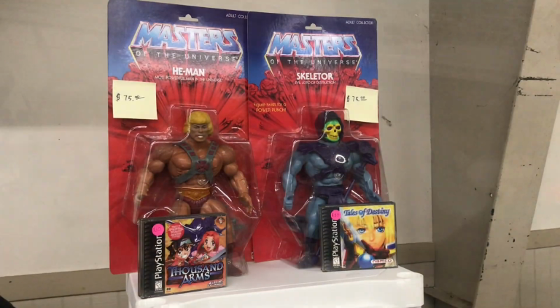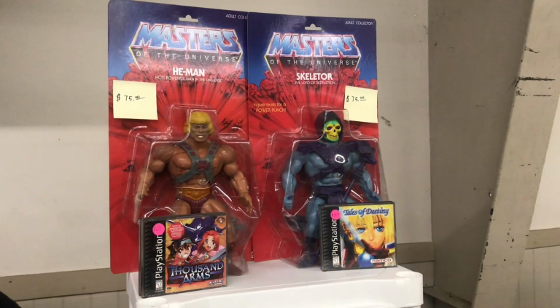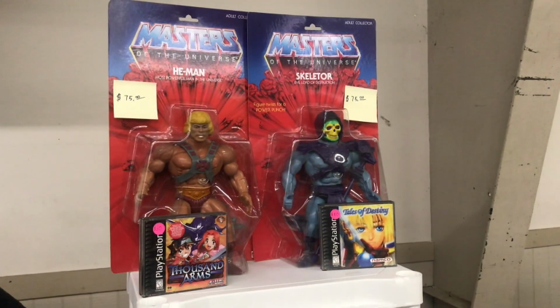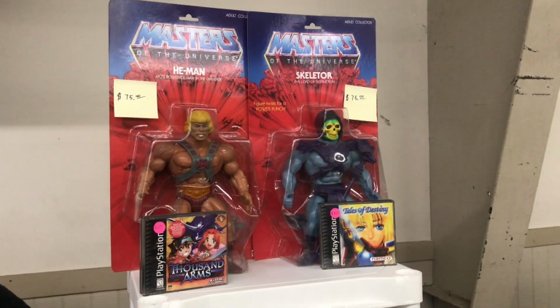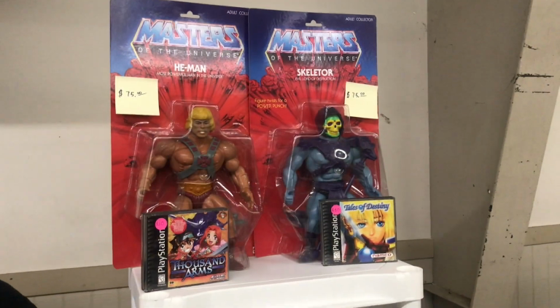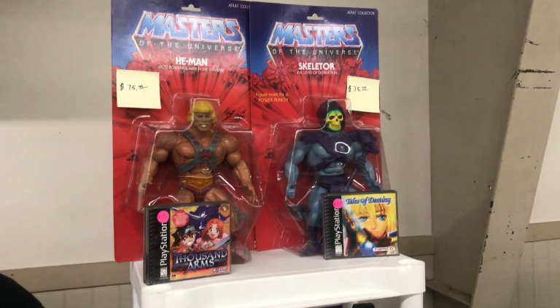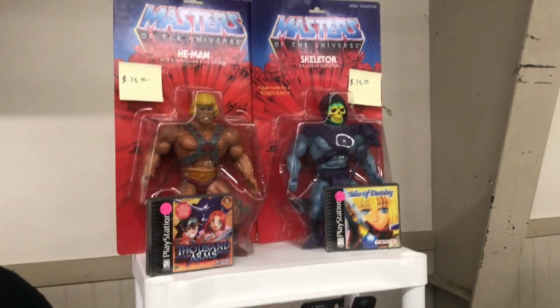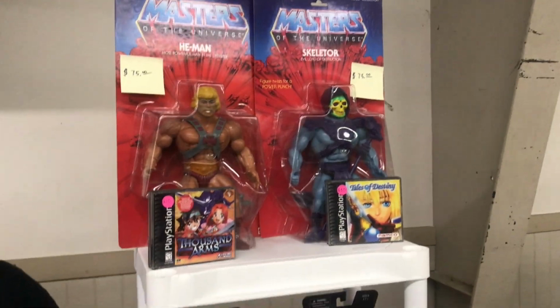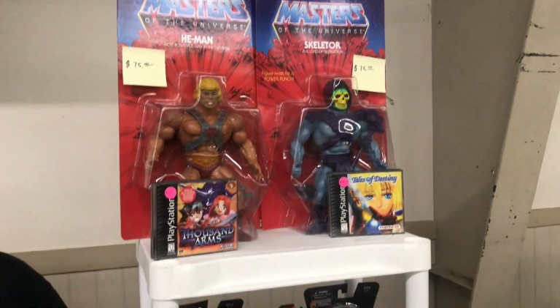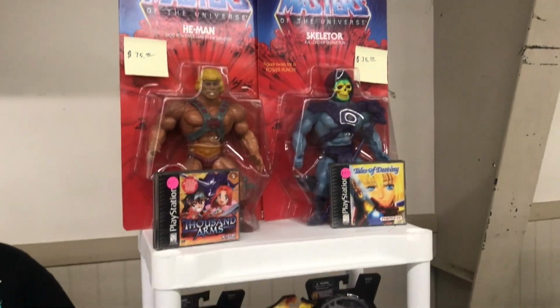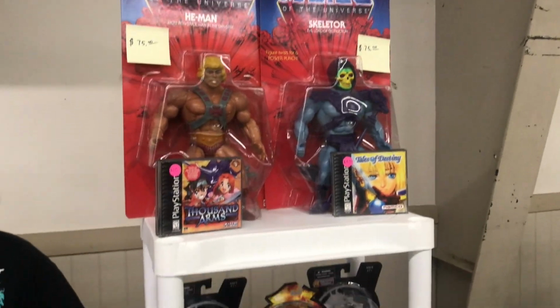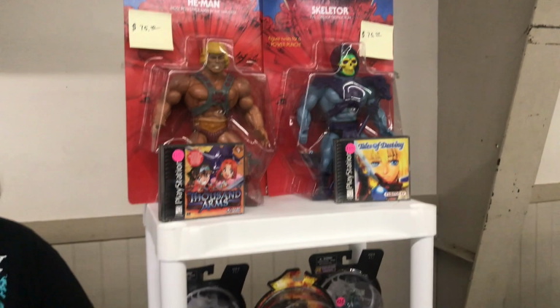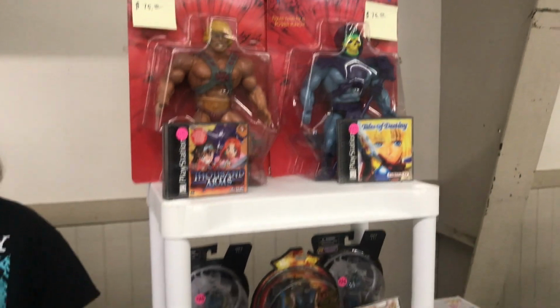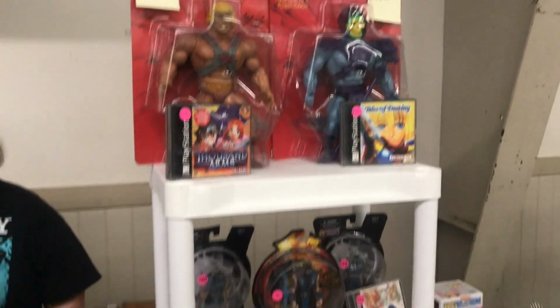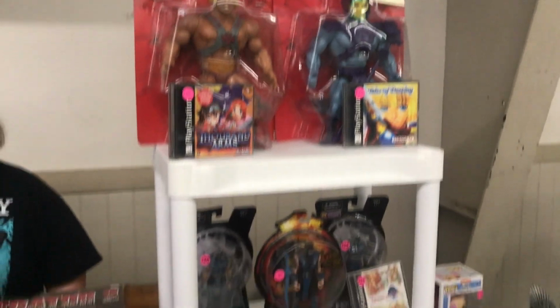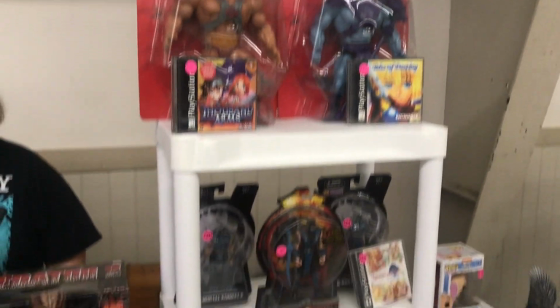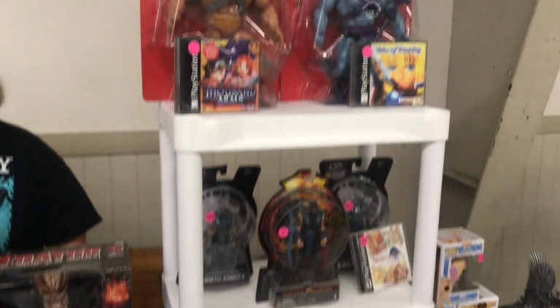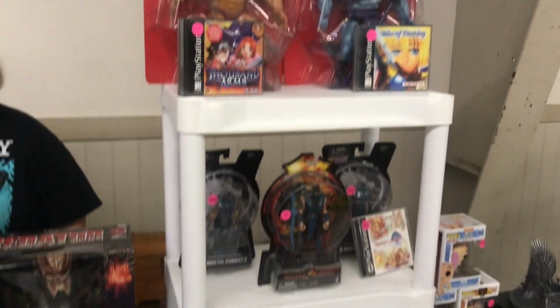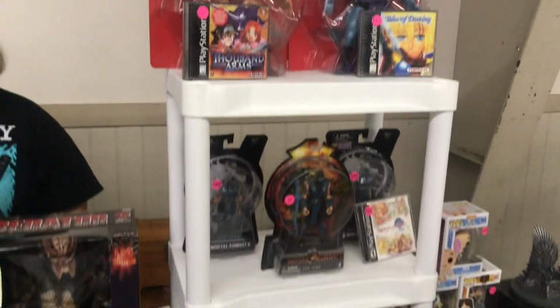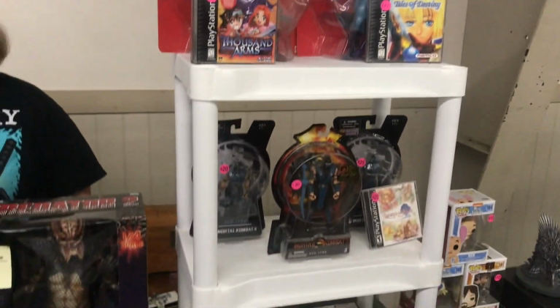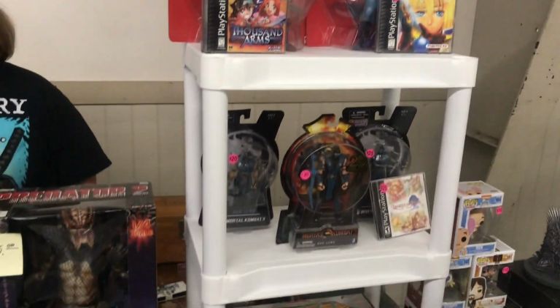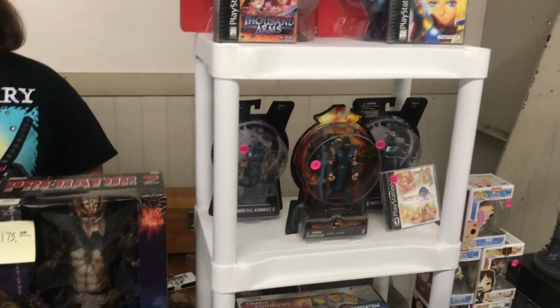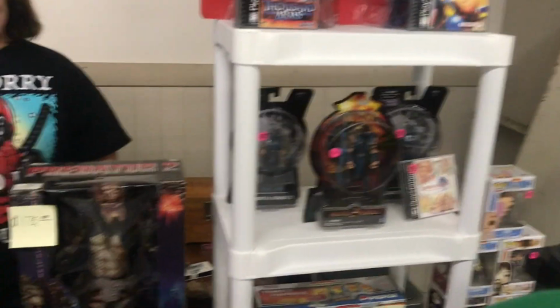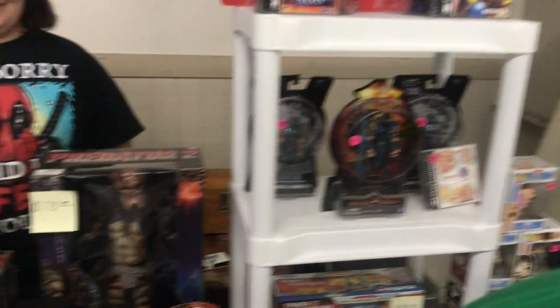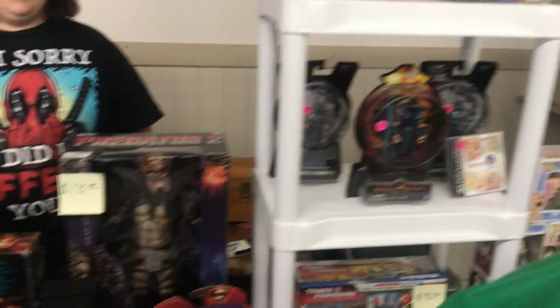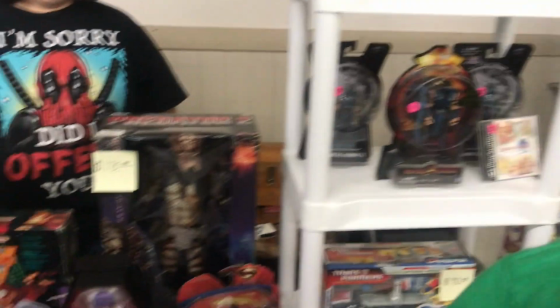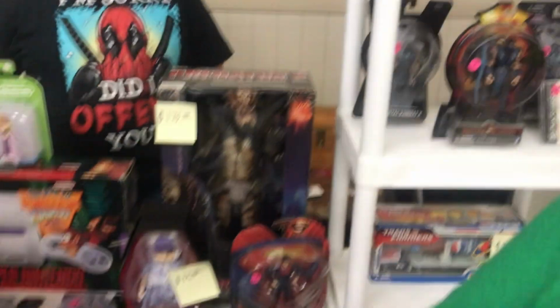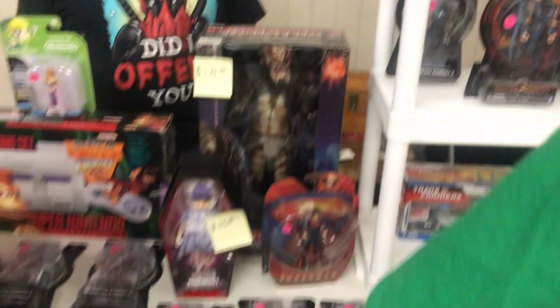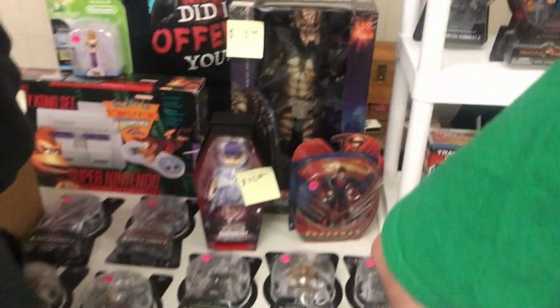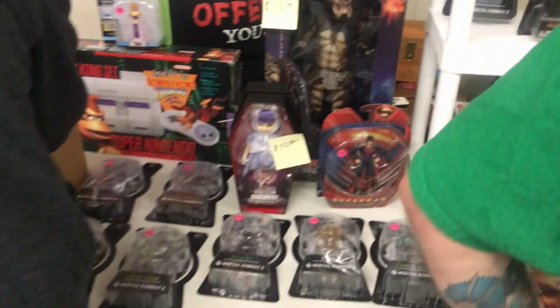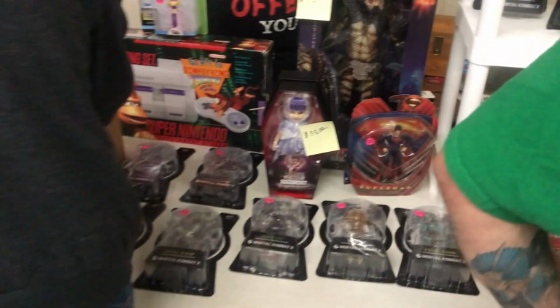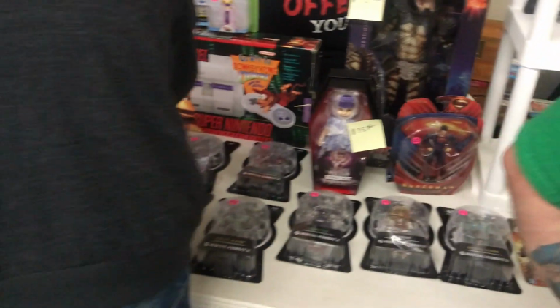Gotta love some jumbo retro figures, and those He-Man figures right there would make a great piece in any collection.